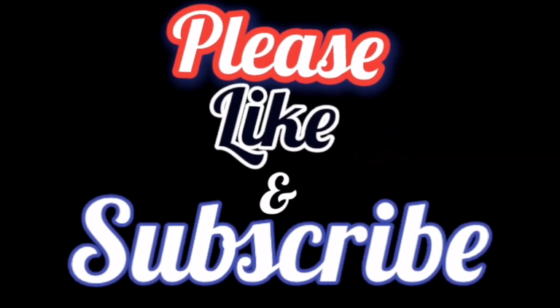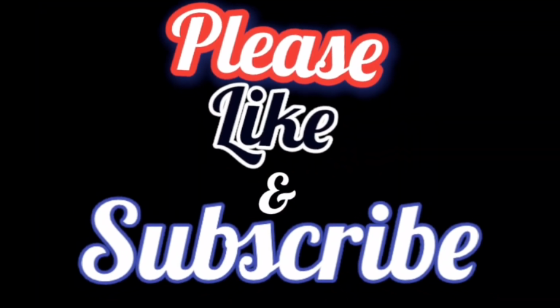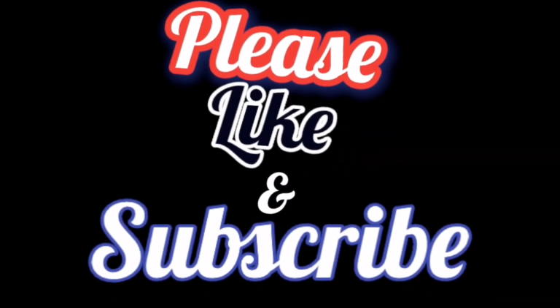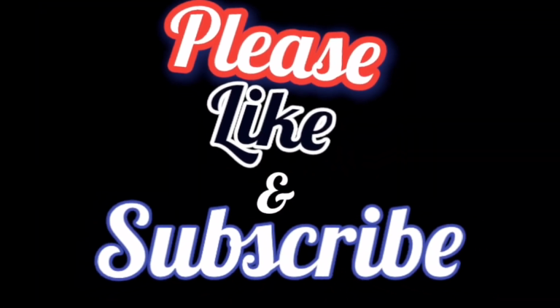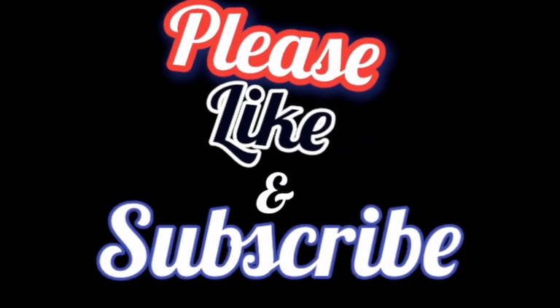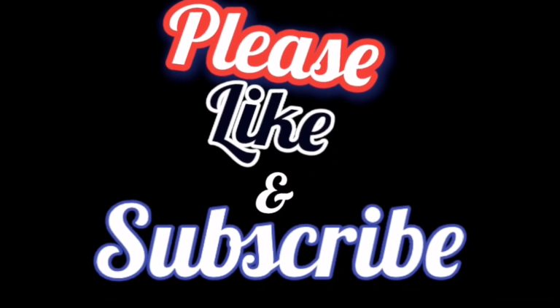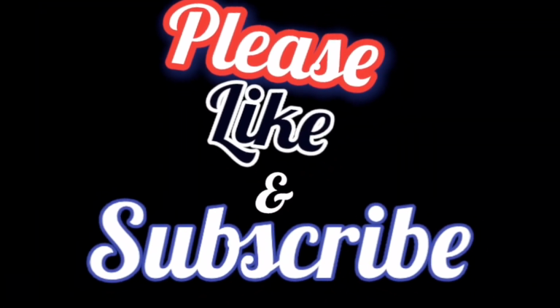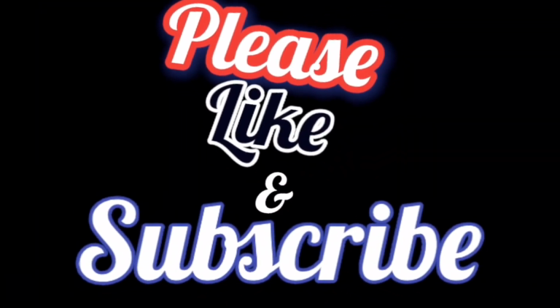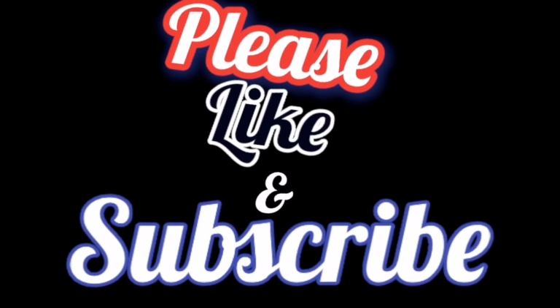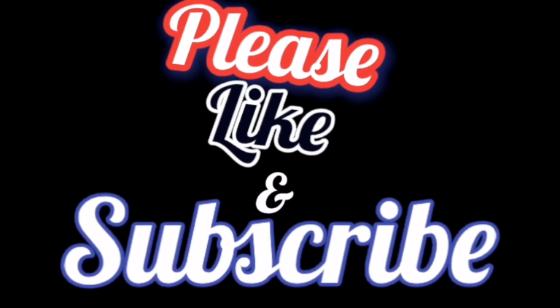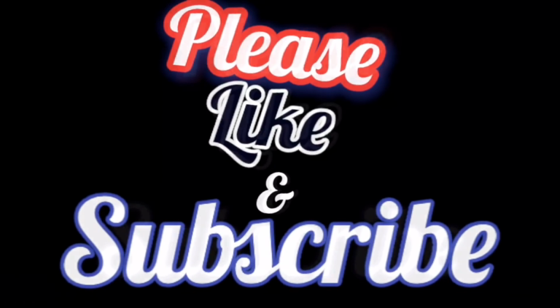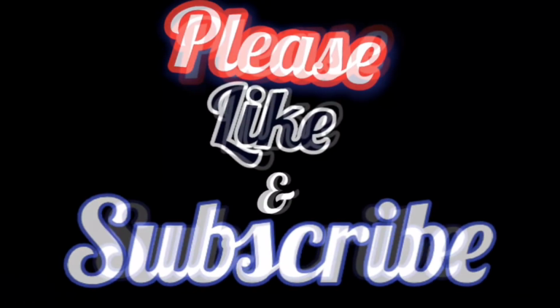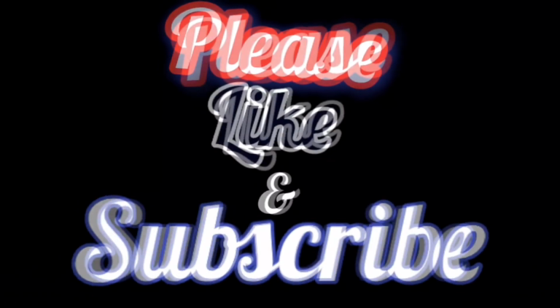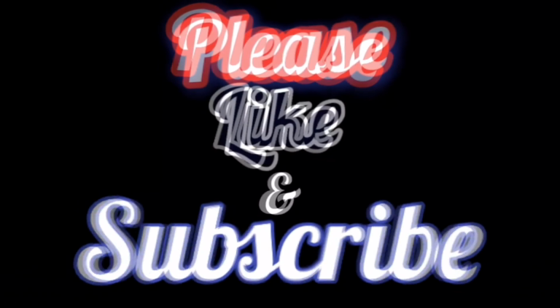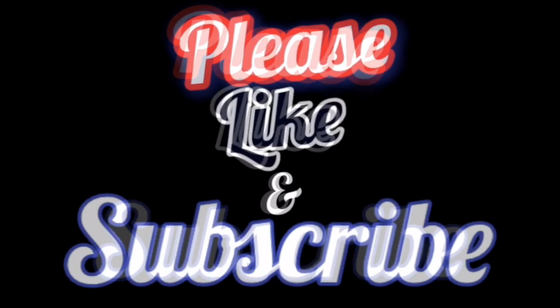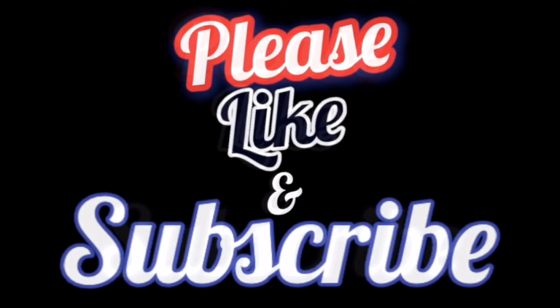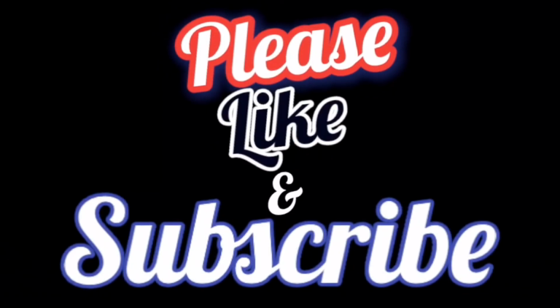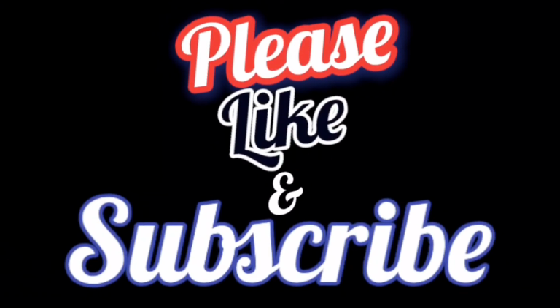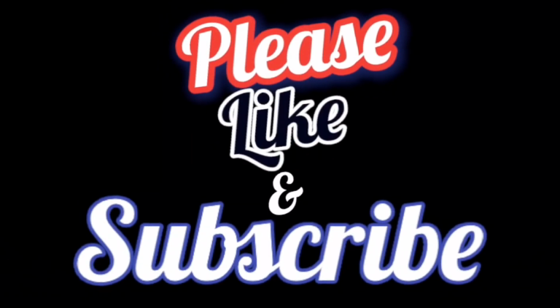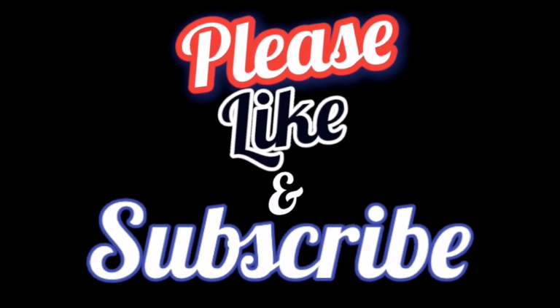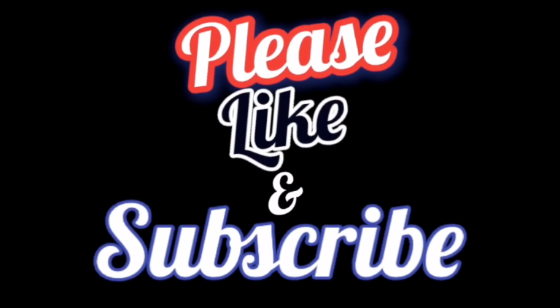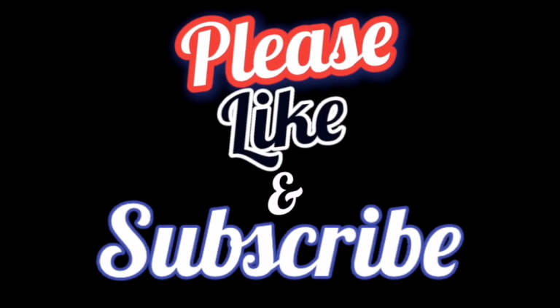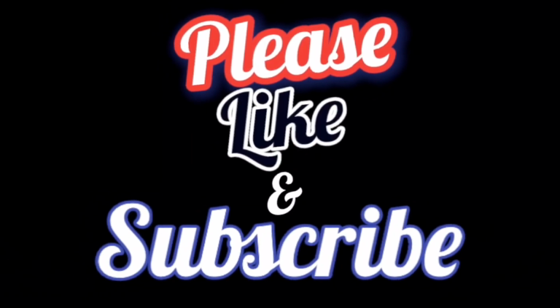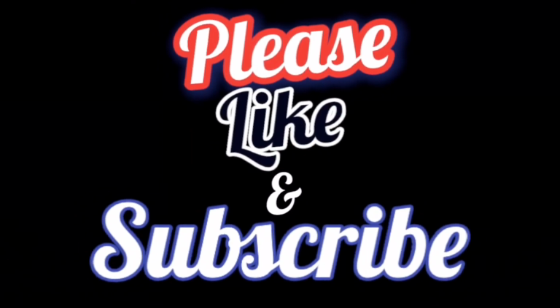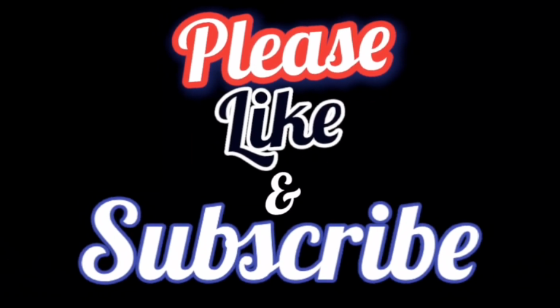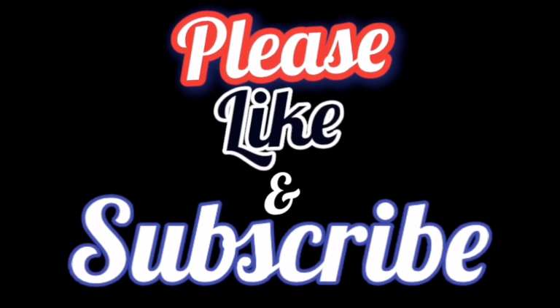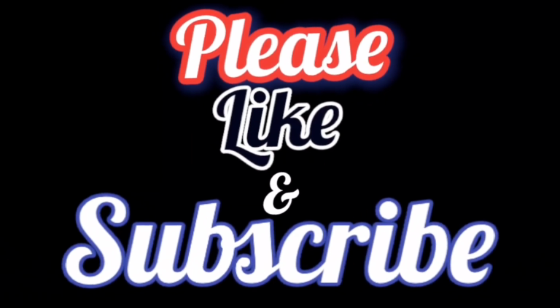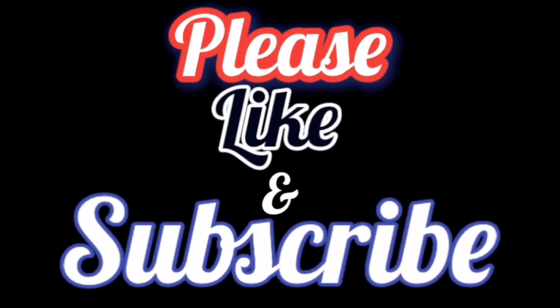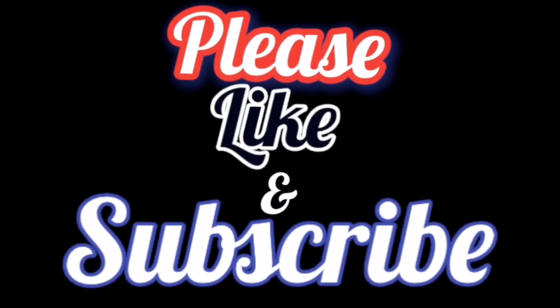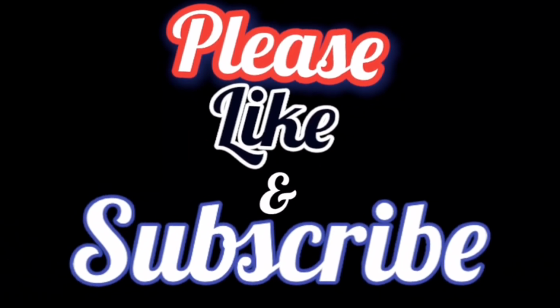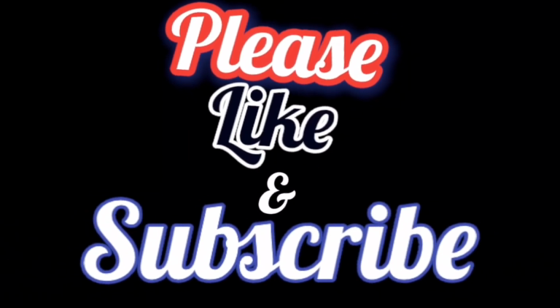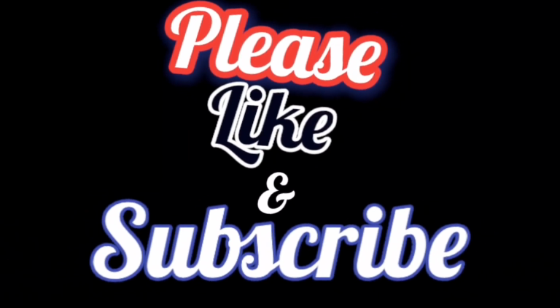Check out my Amazon links below, and thanks for watching — hope this was helpful.